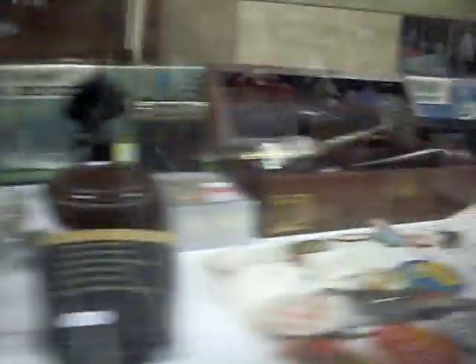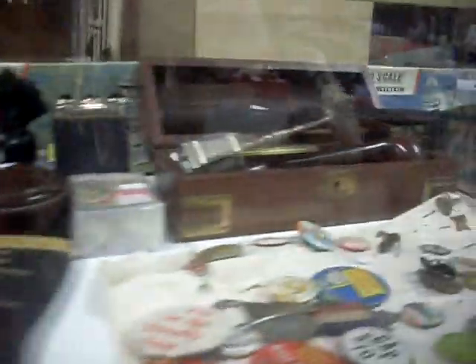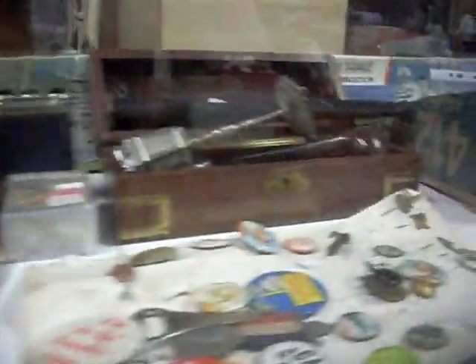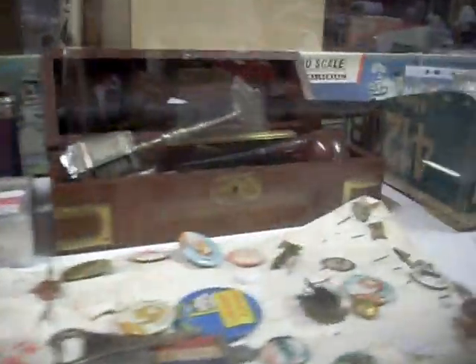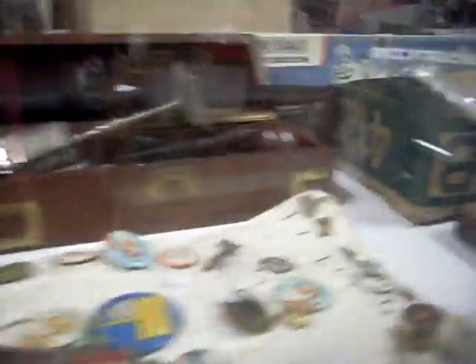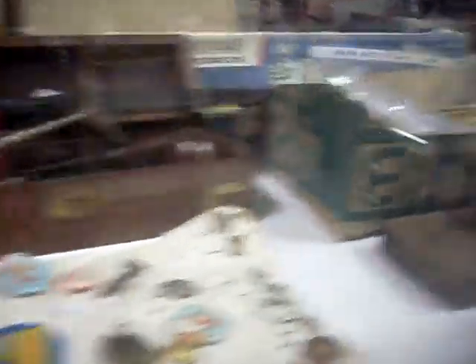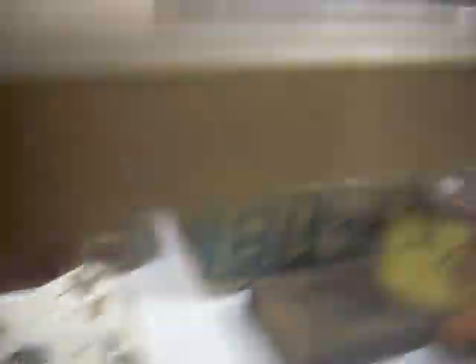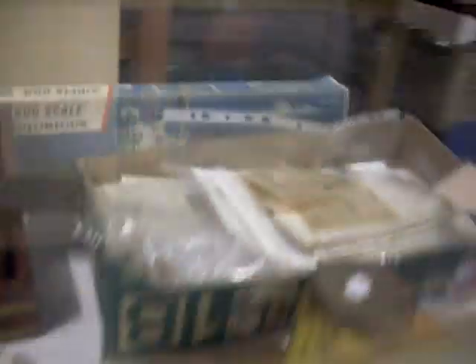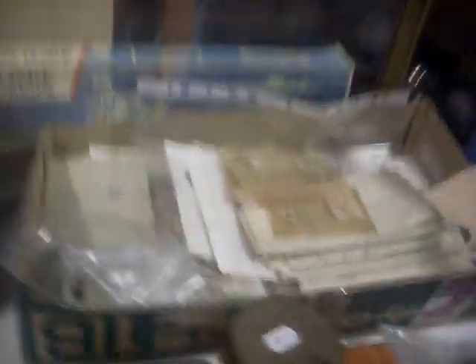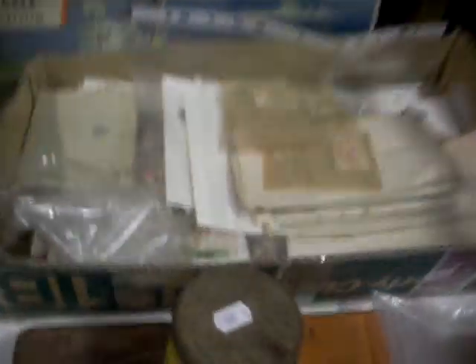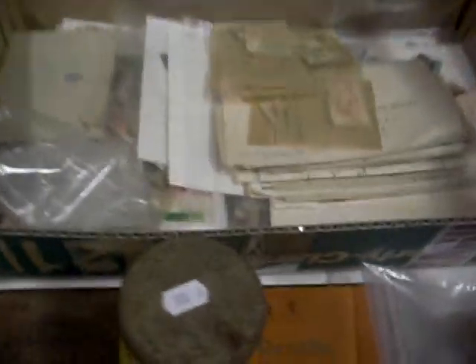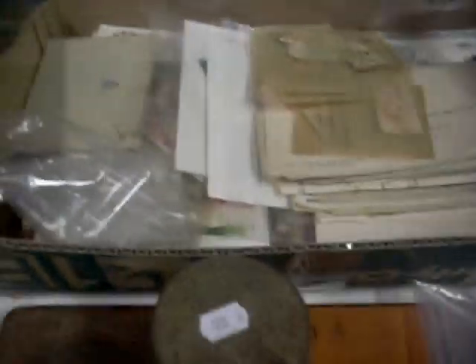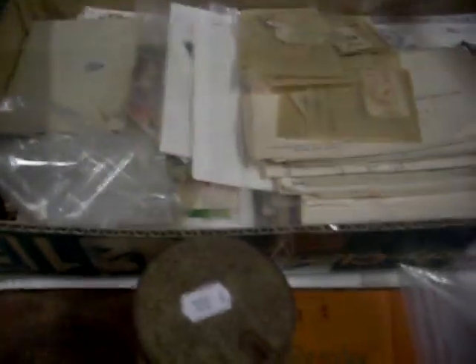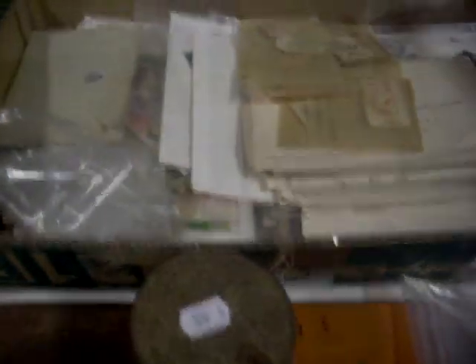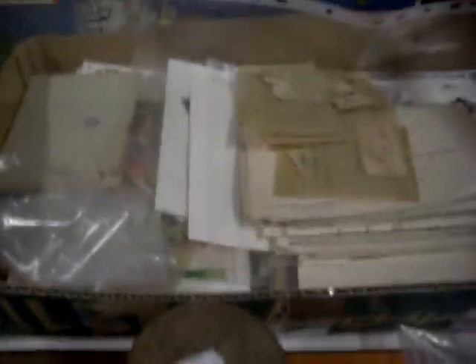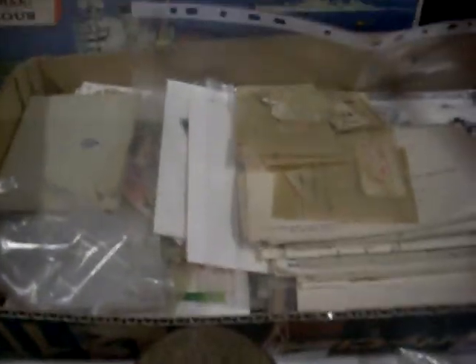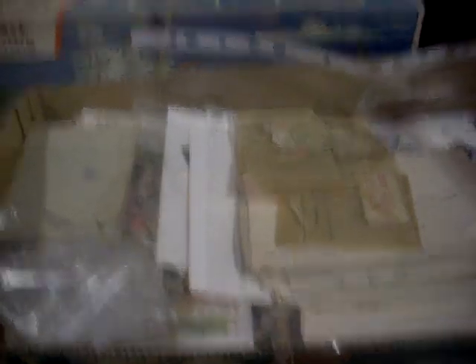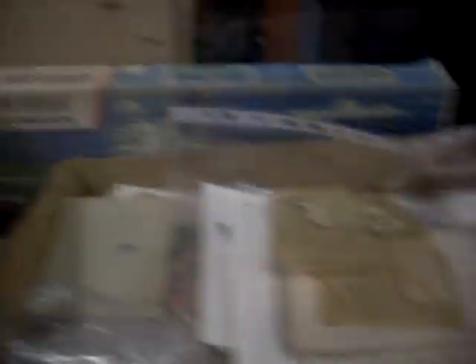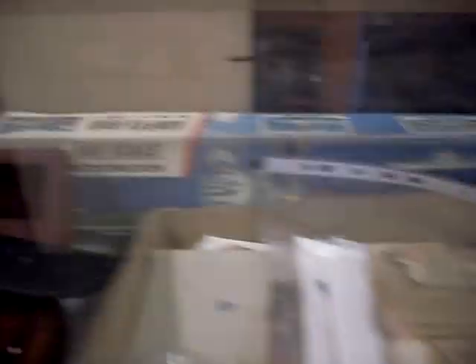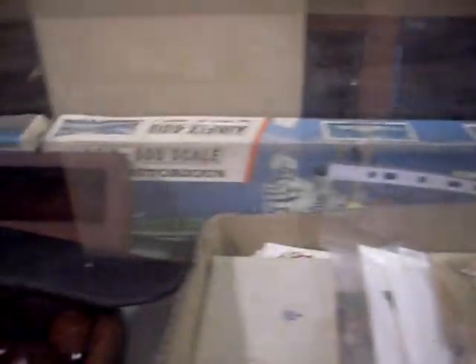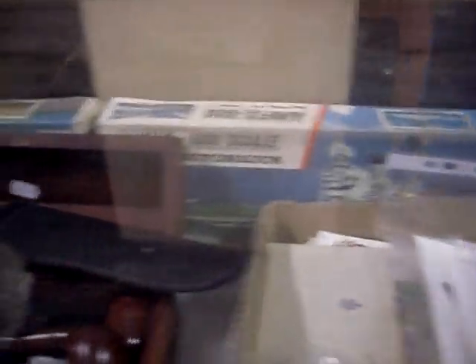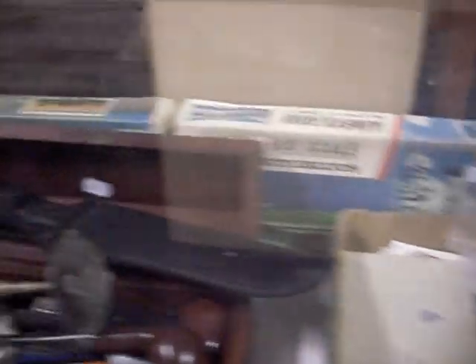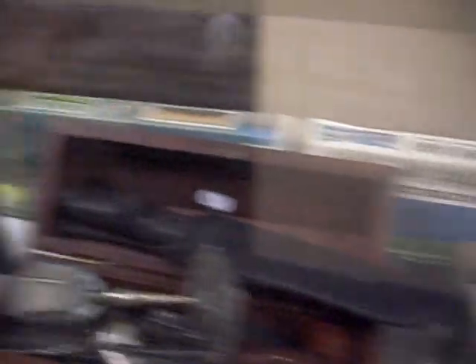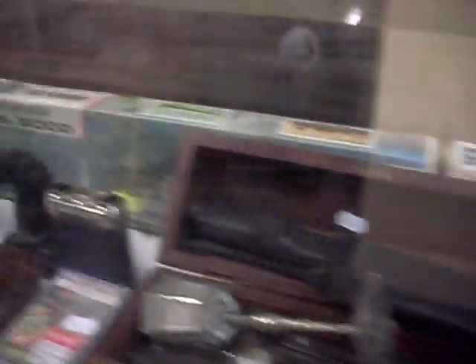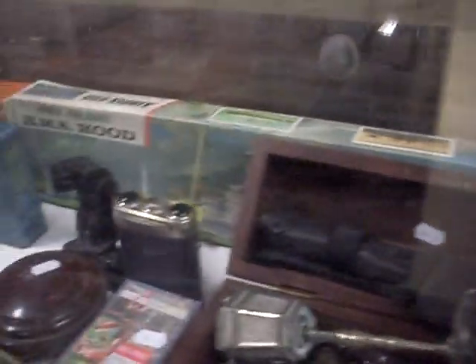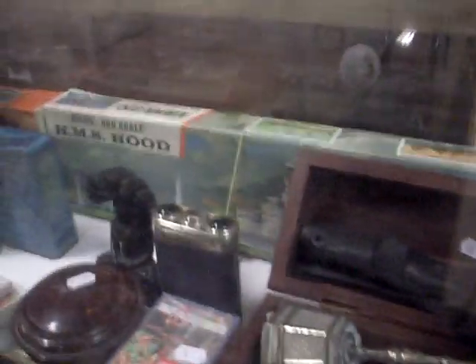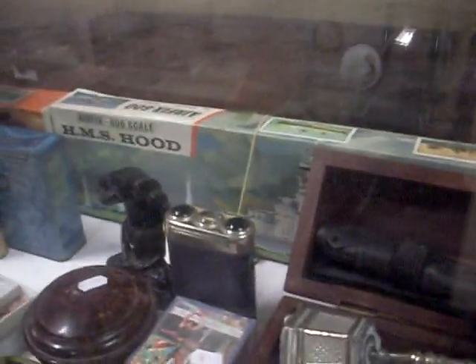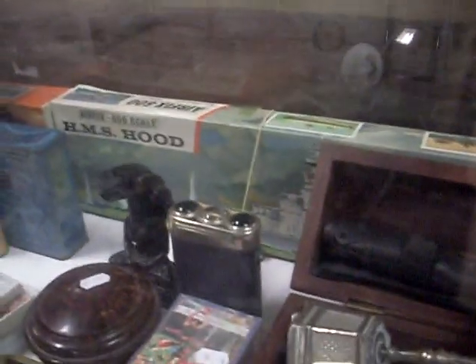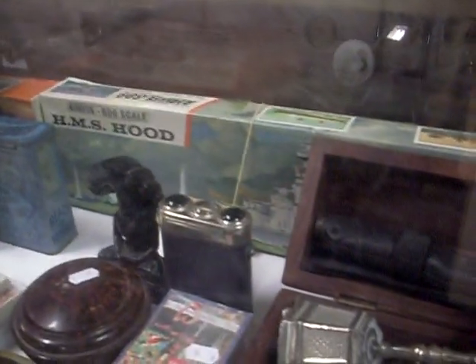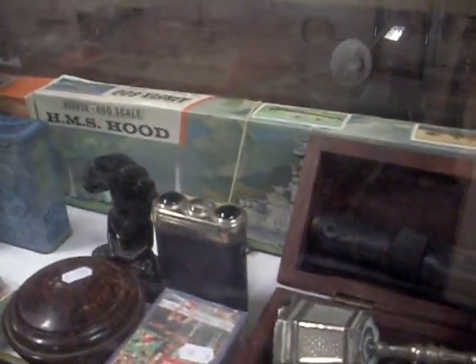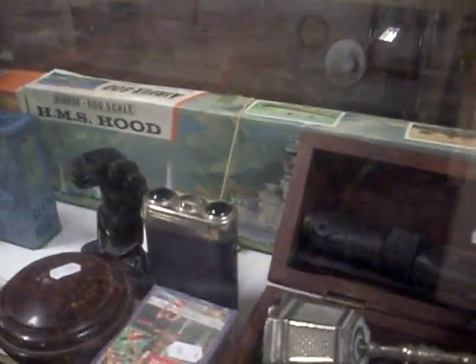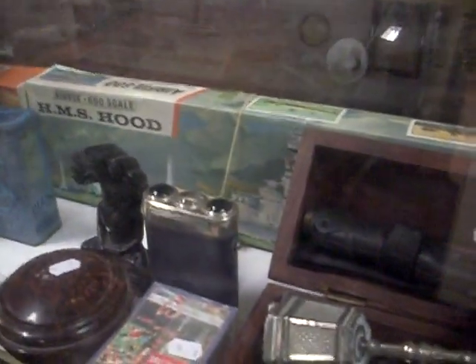Badges. Lots of stamps. Some good model kits in the sale this week. Good old HMS Hood.